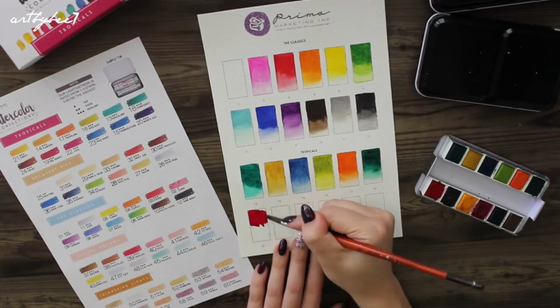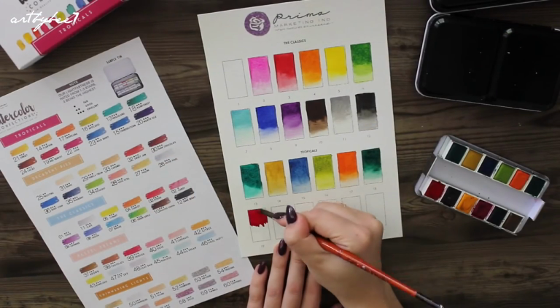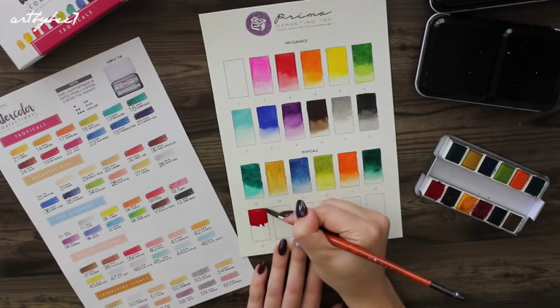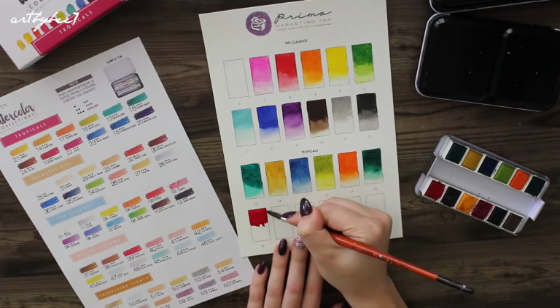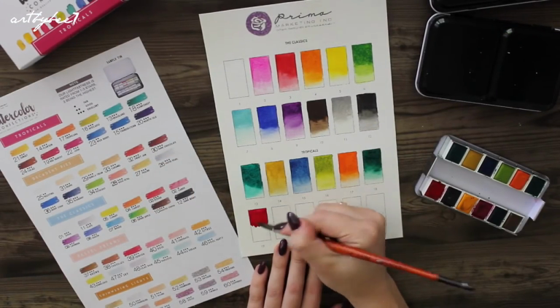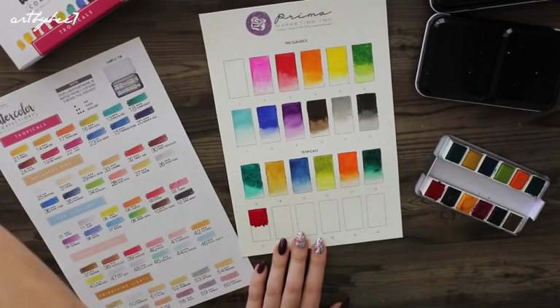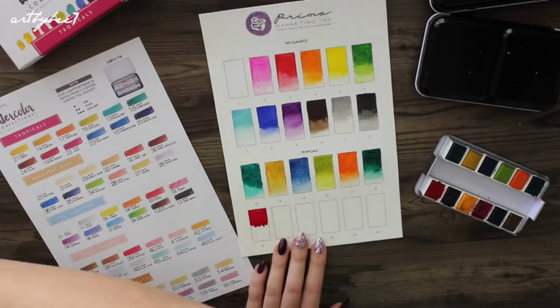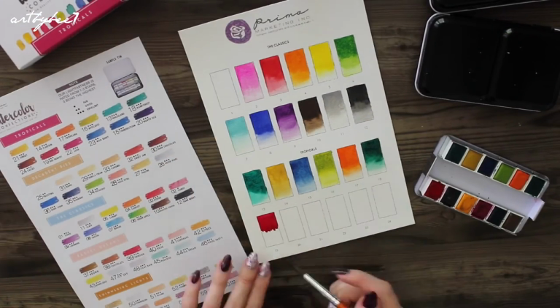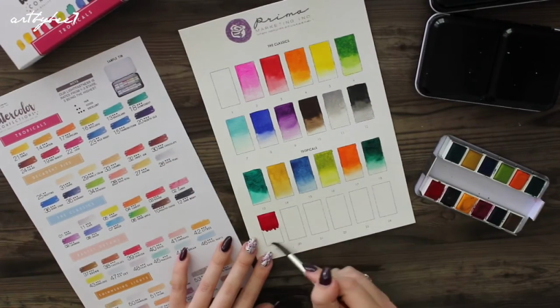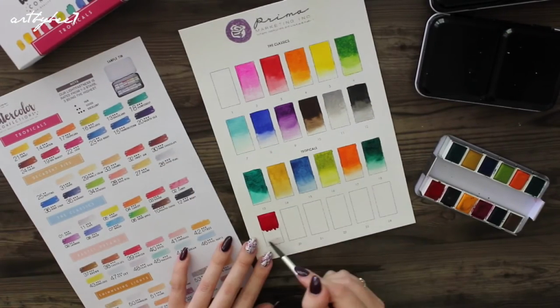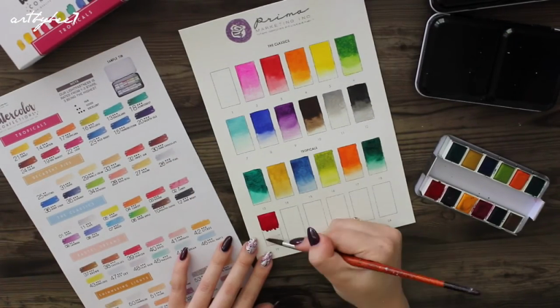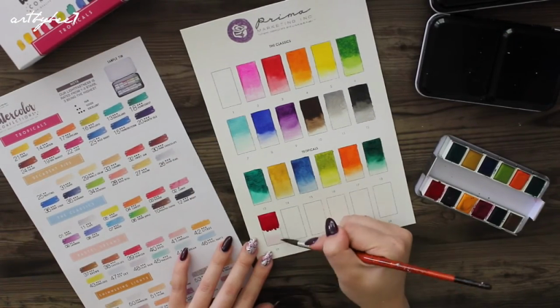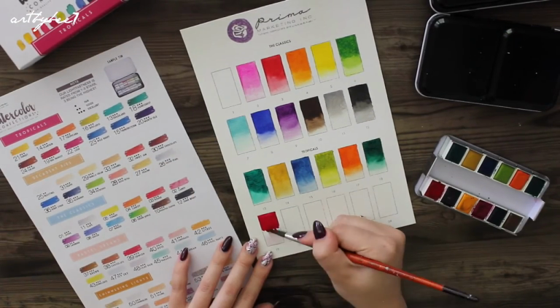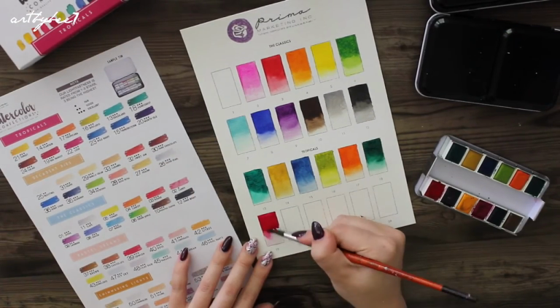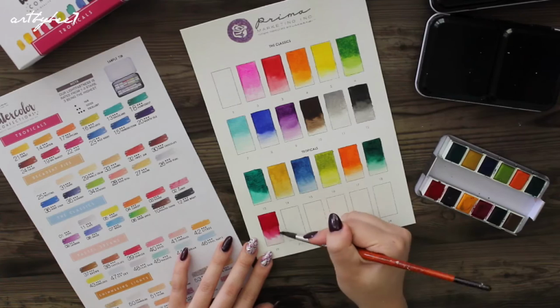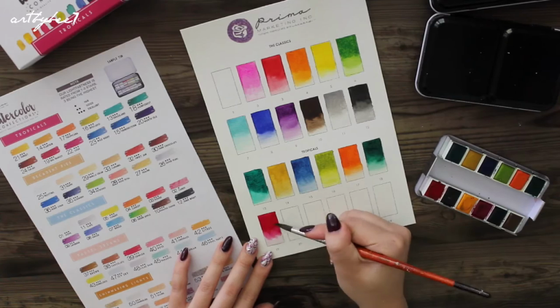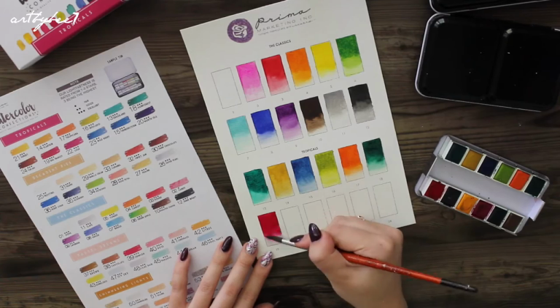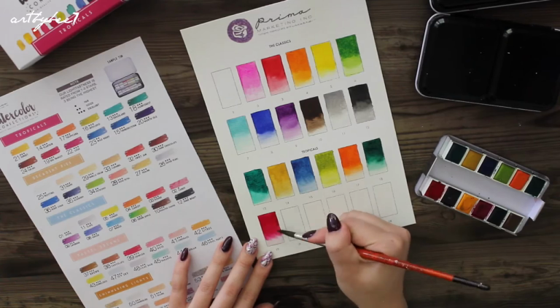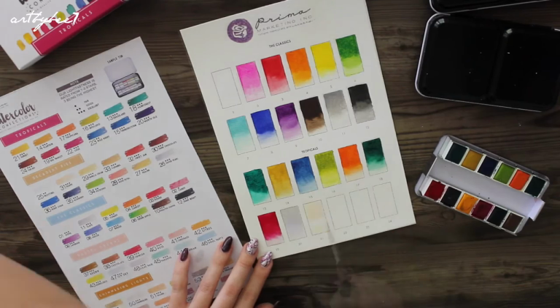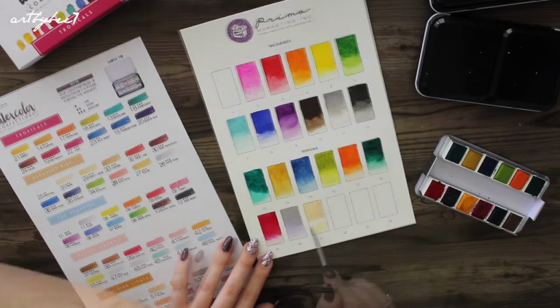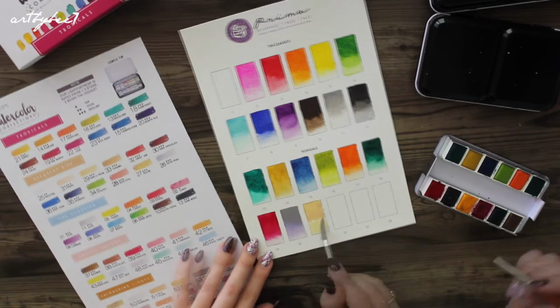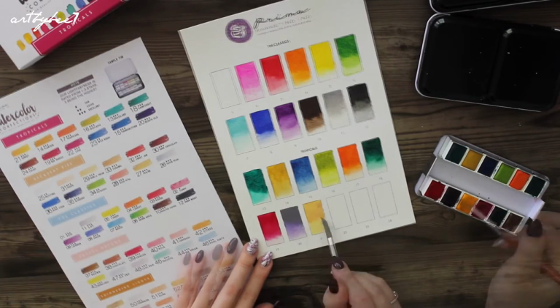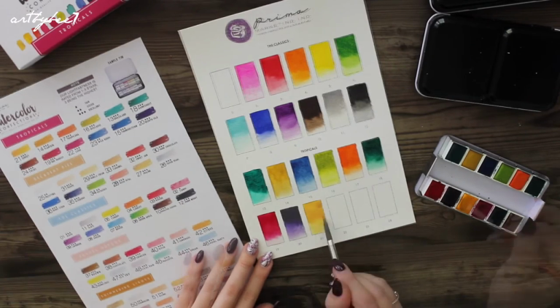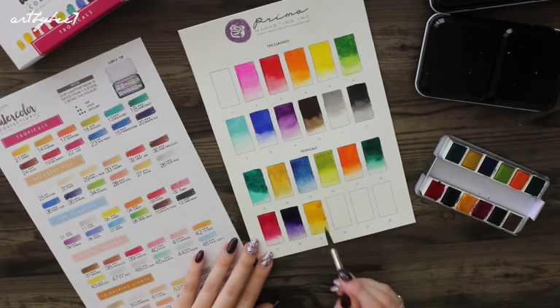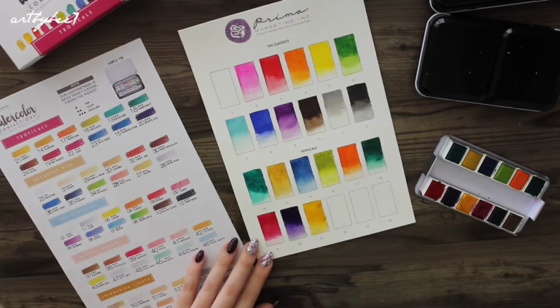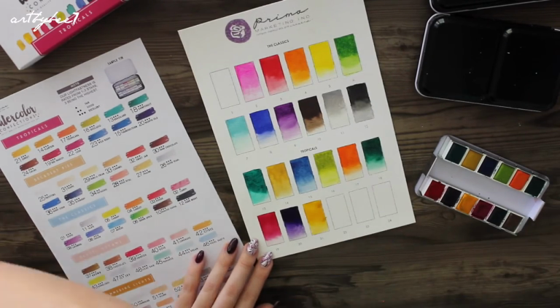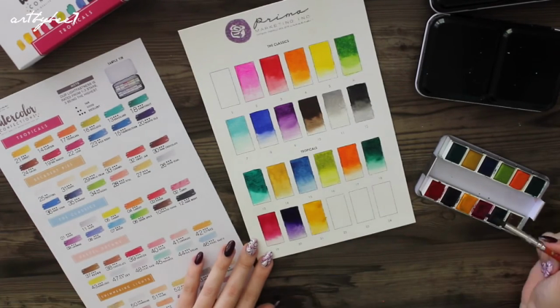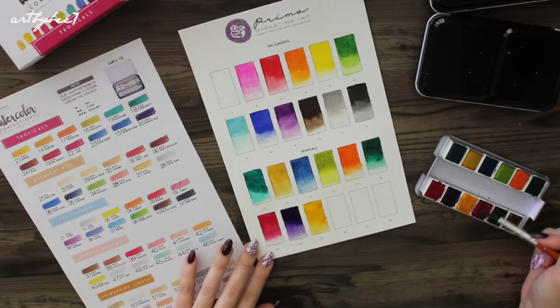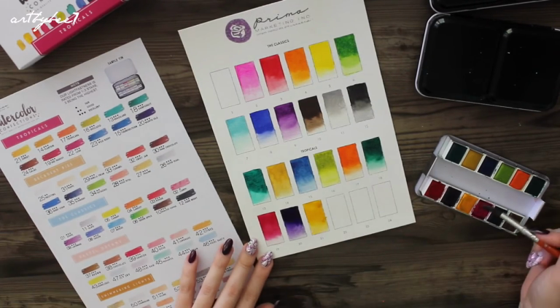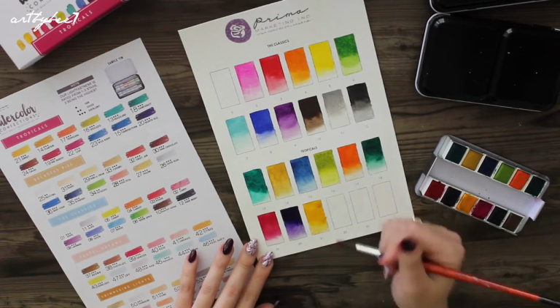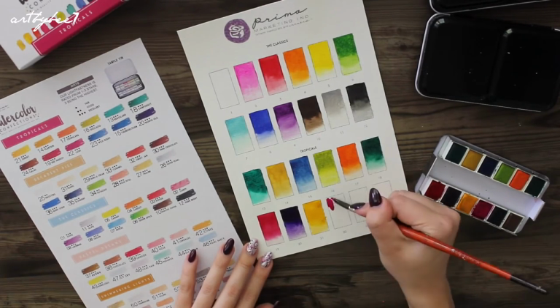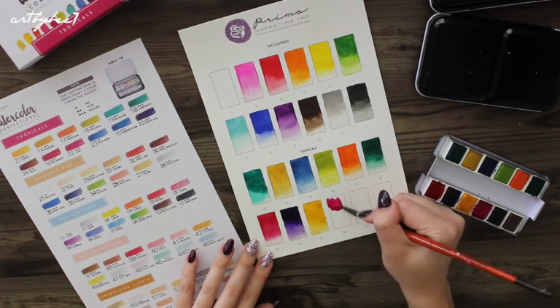The Classic set has more basic colours, whereas the Tropical set has more variations of green, pink and blue.